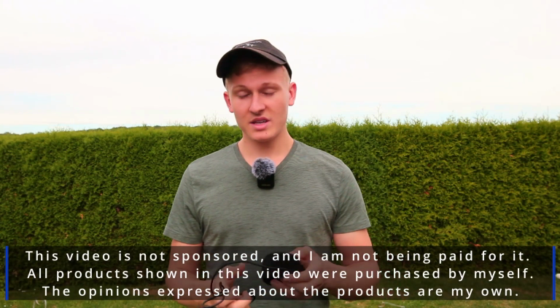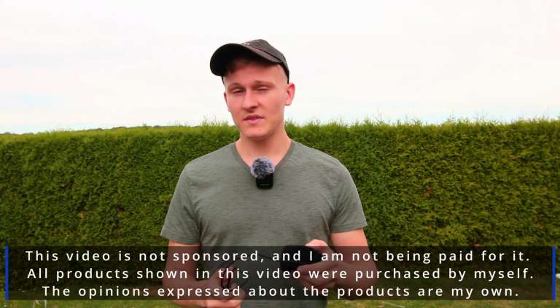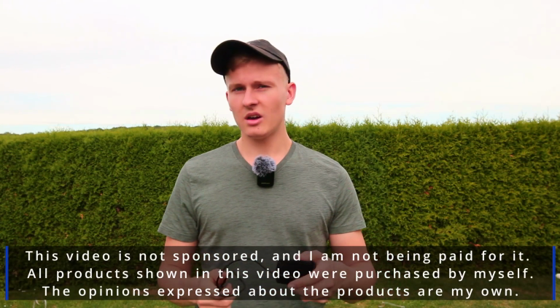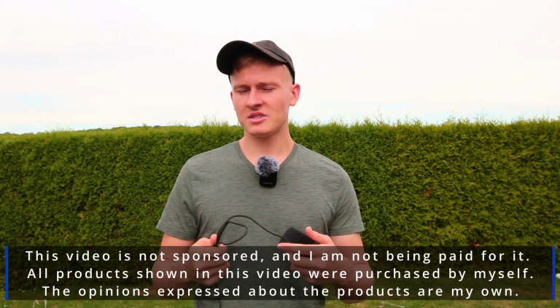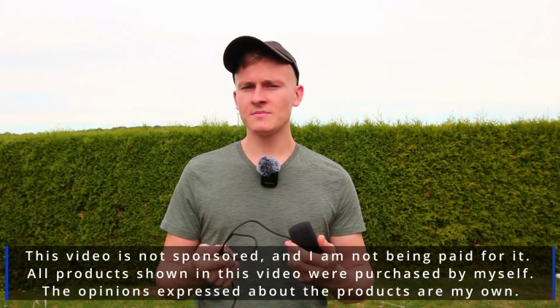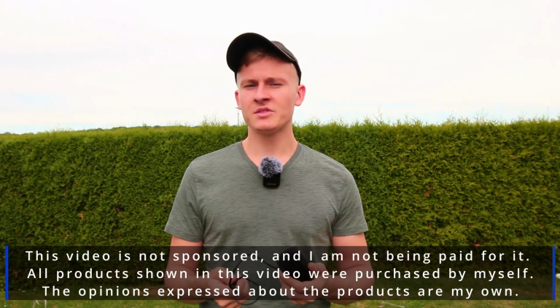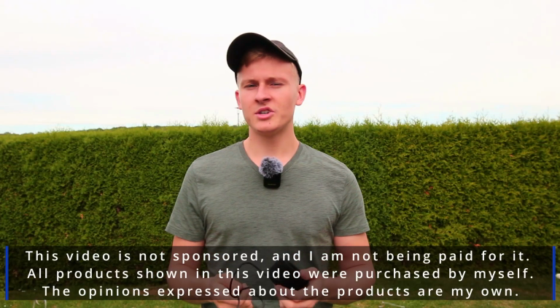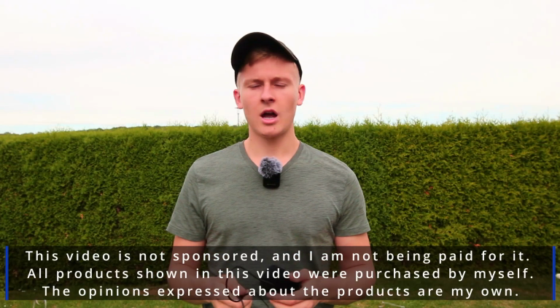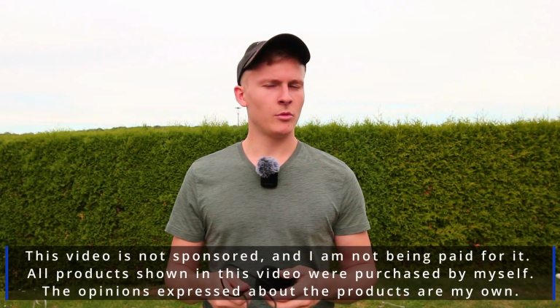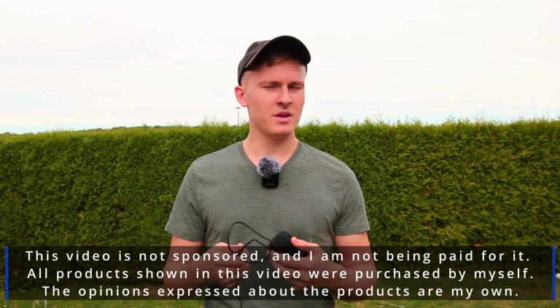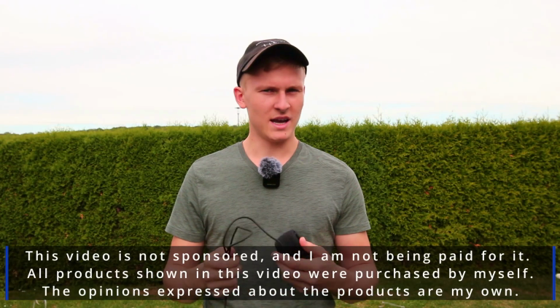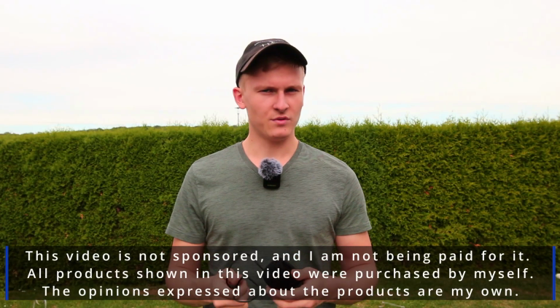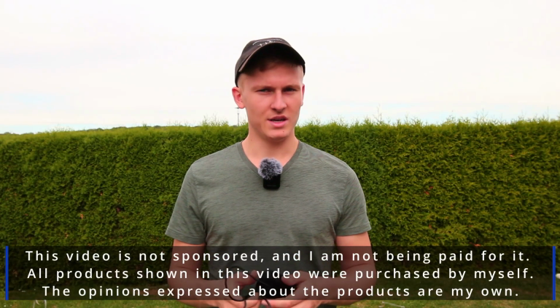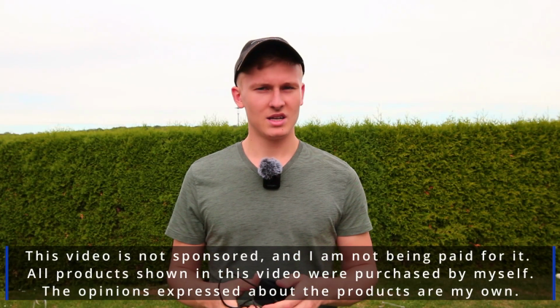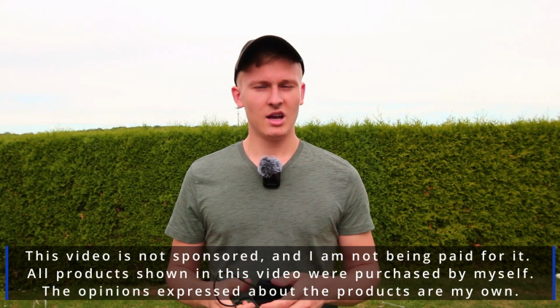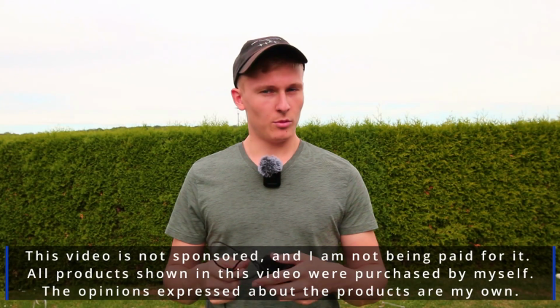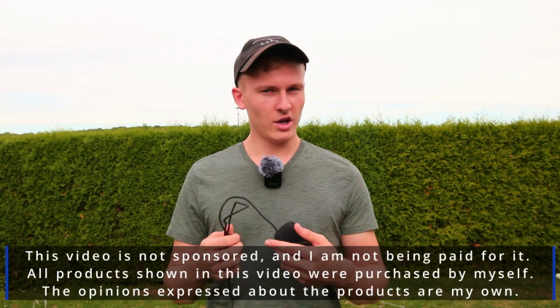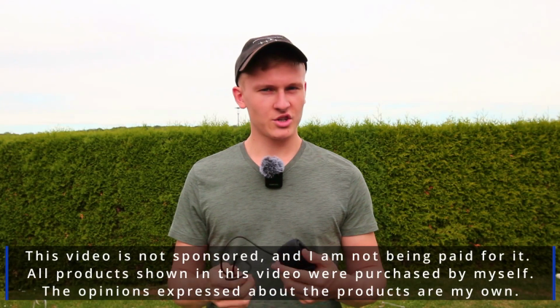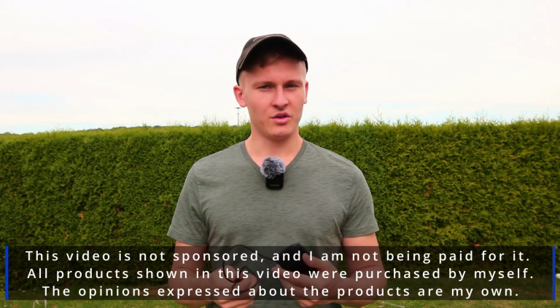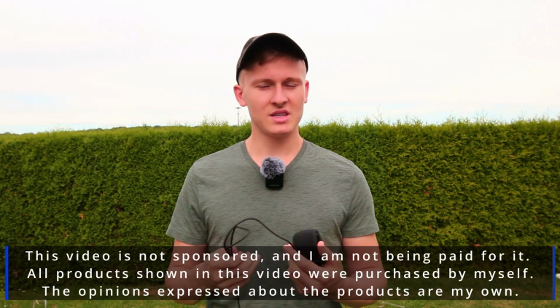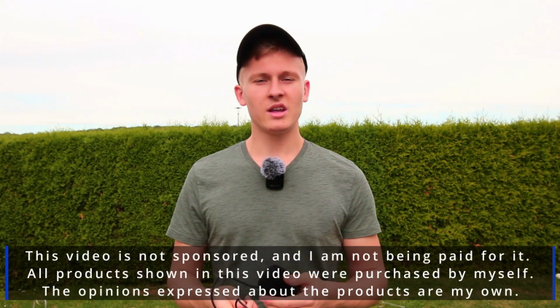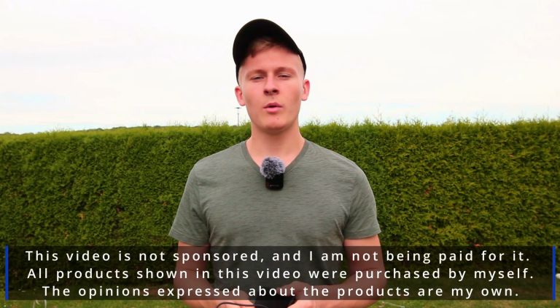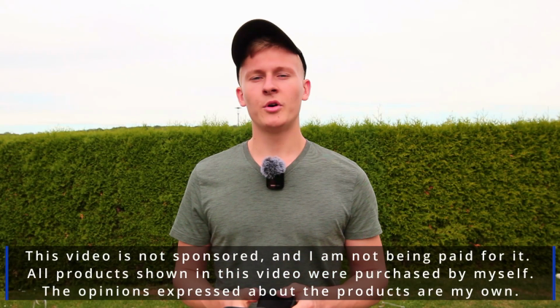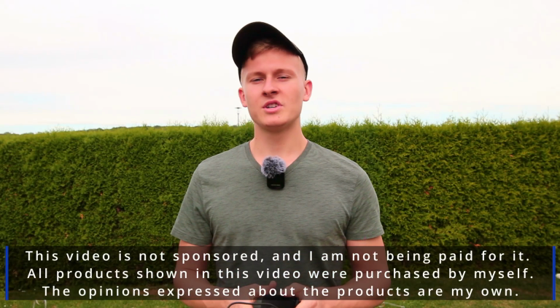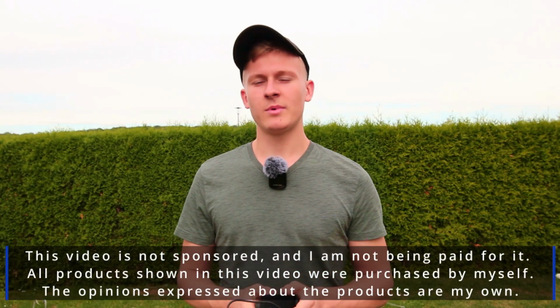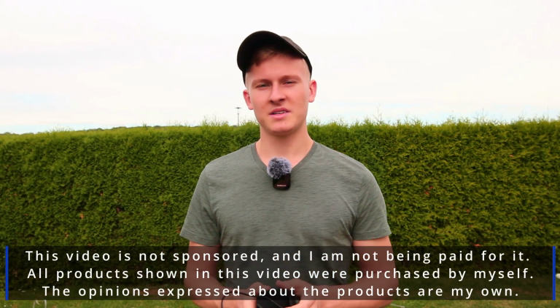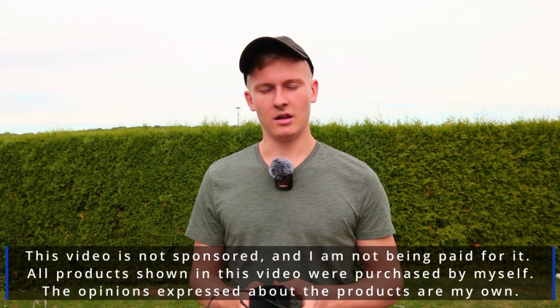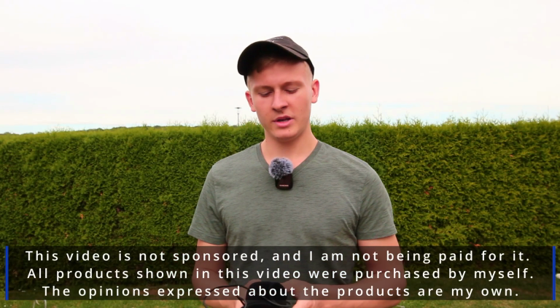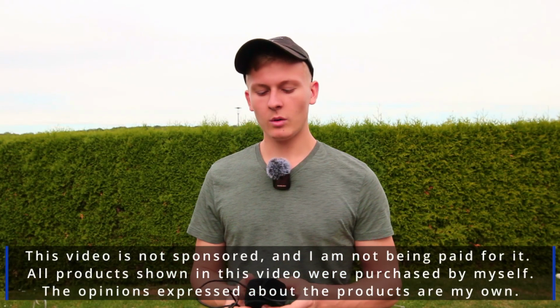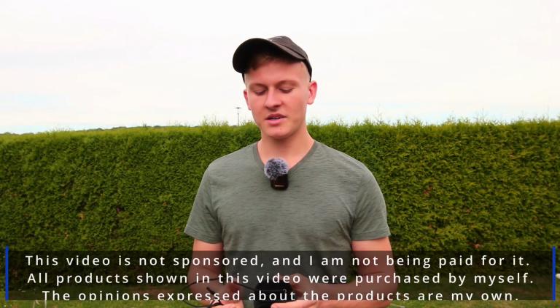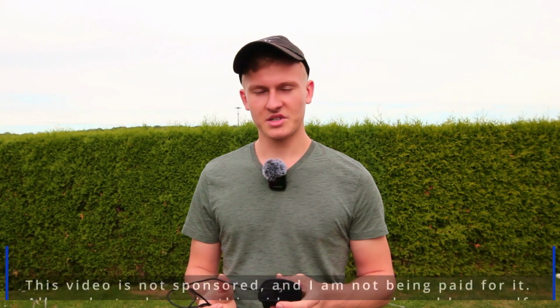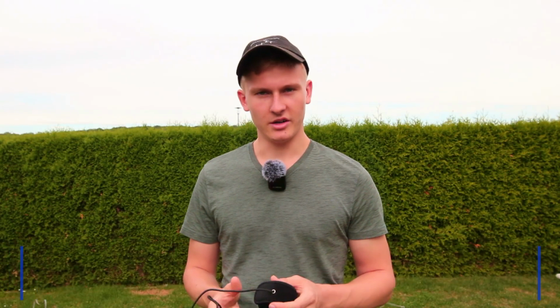This video is not sponsored and I'm not being paid for it. All products shown in this video were purchased by myself.